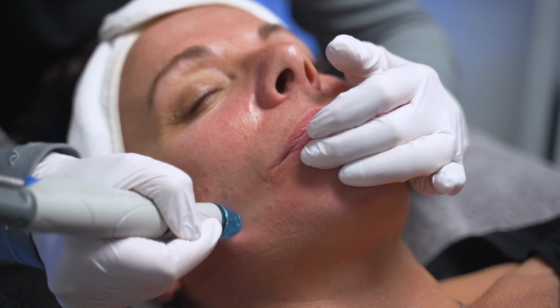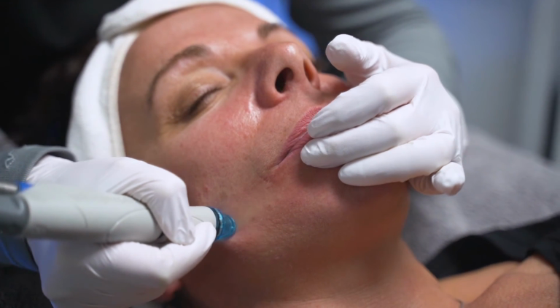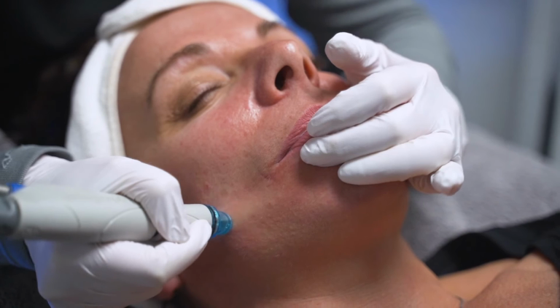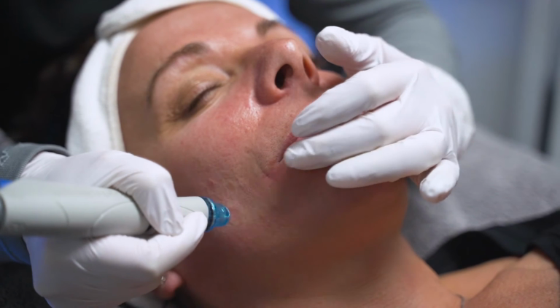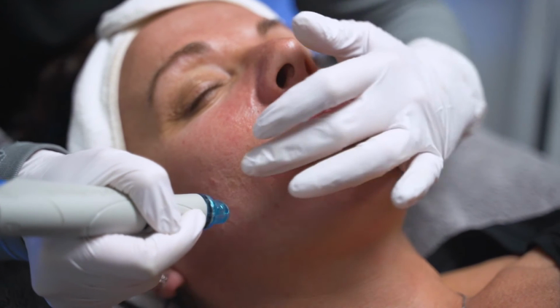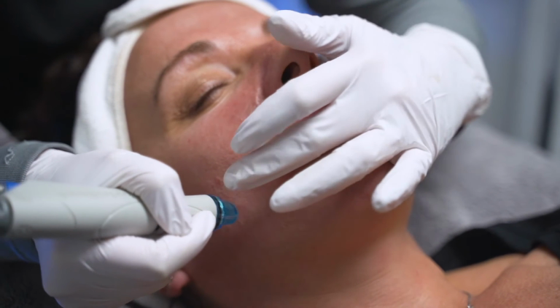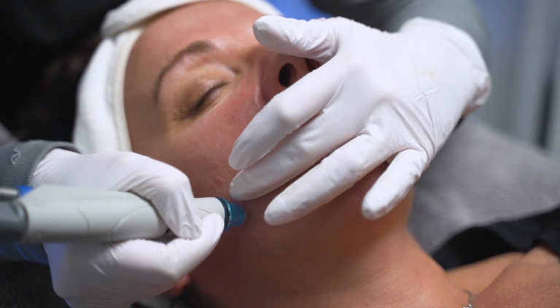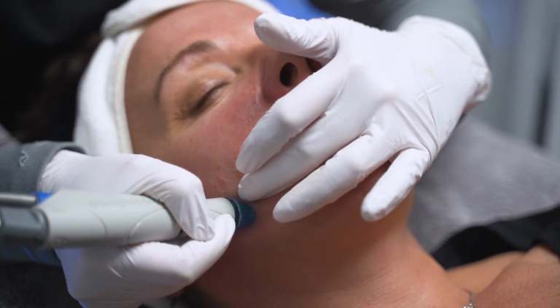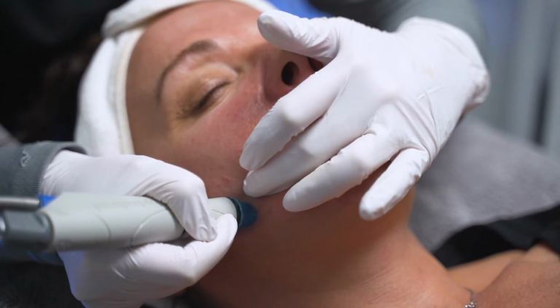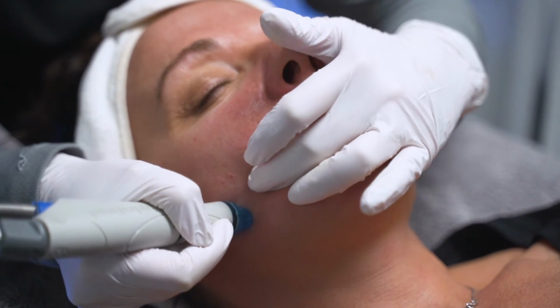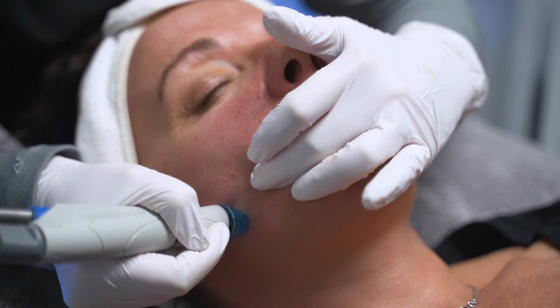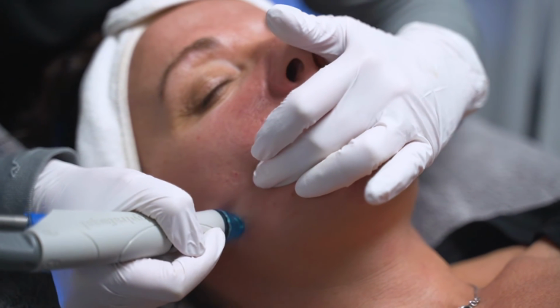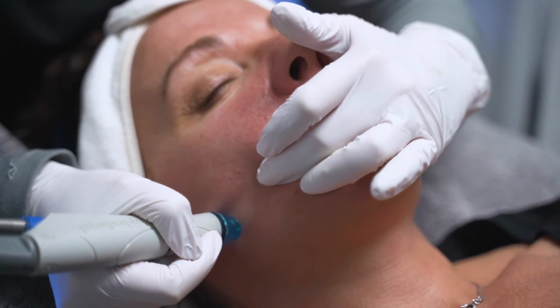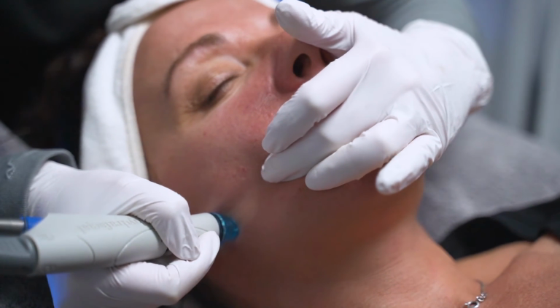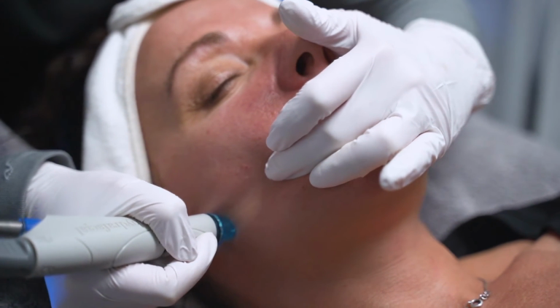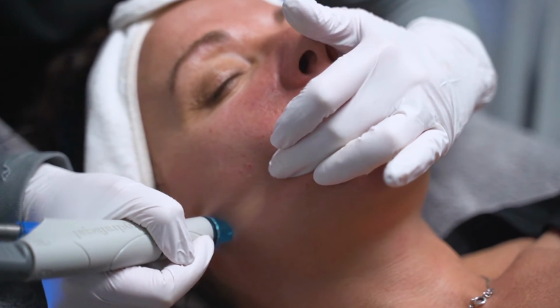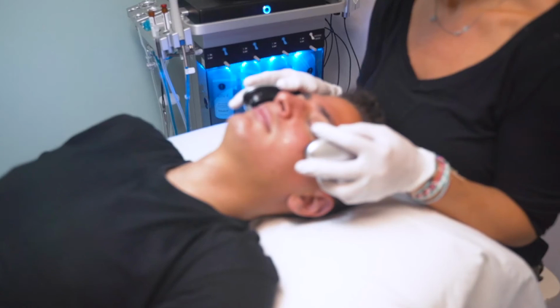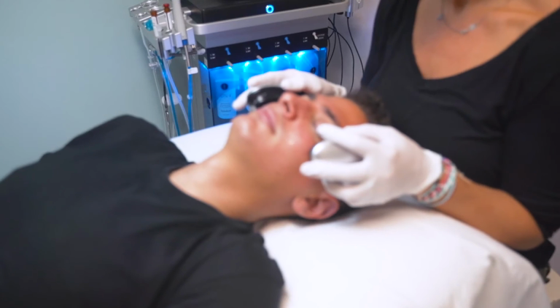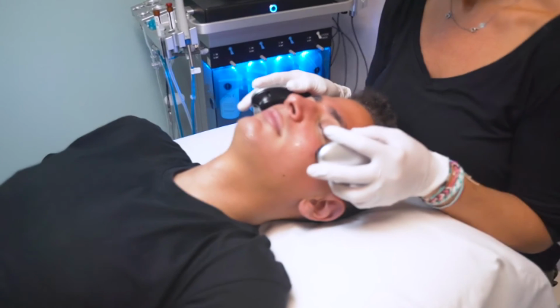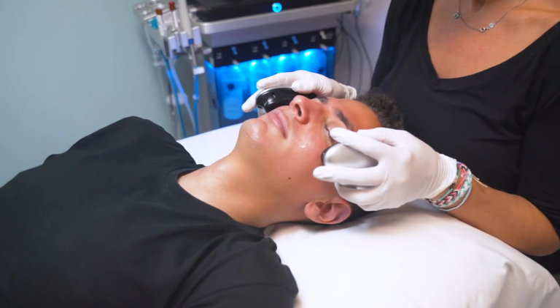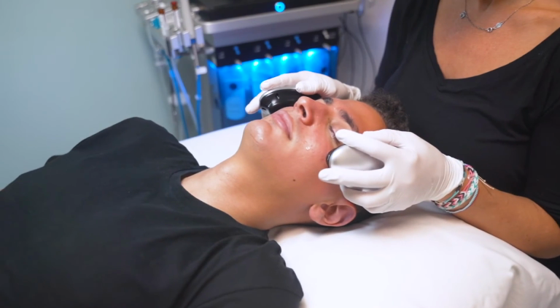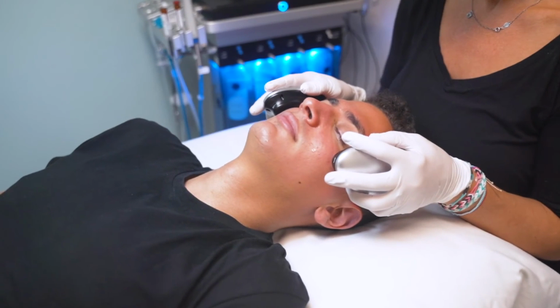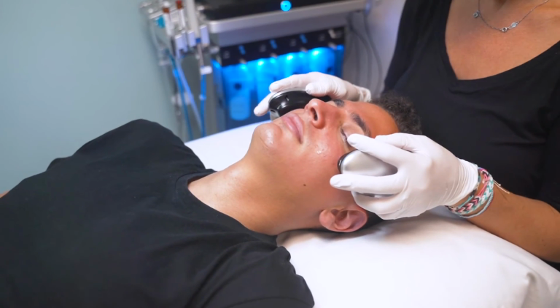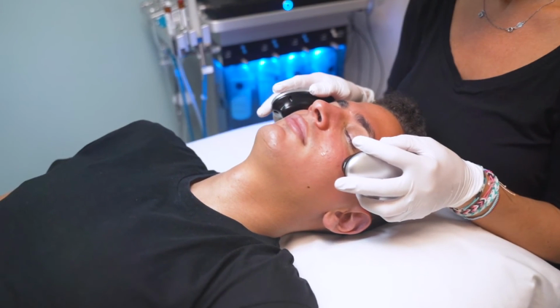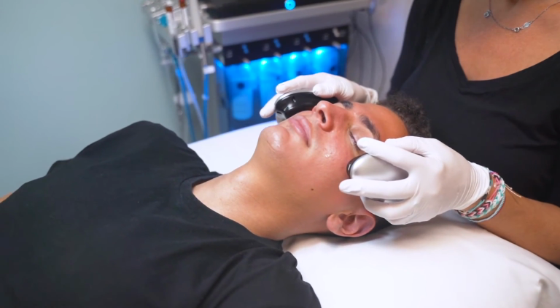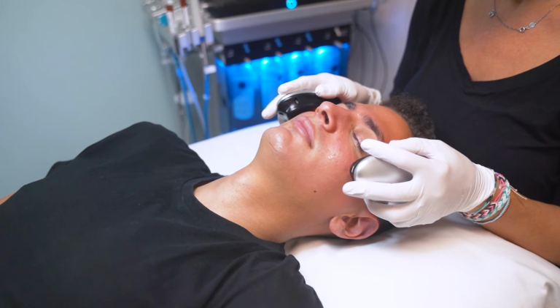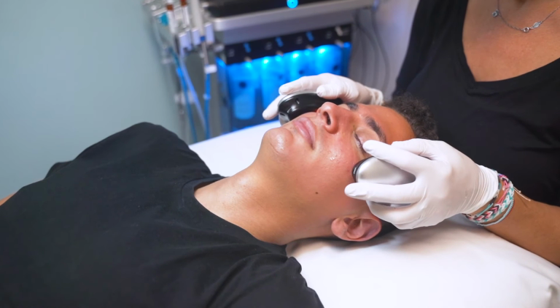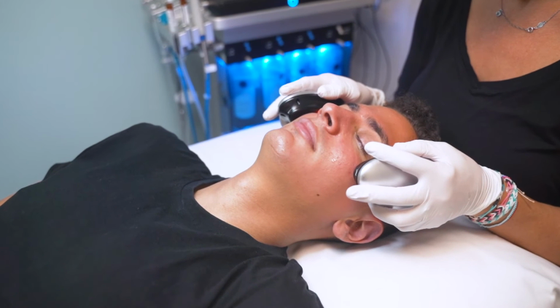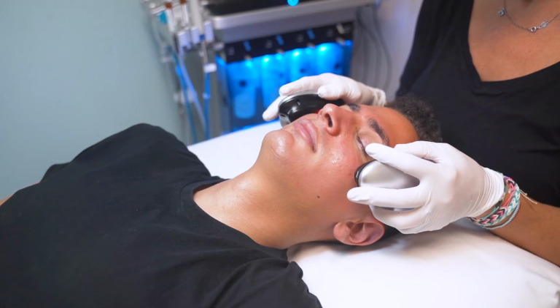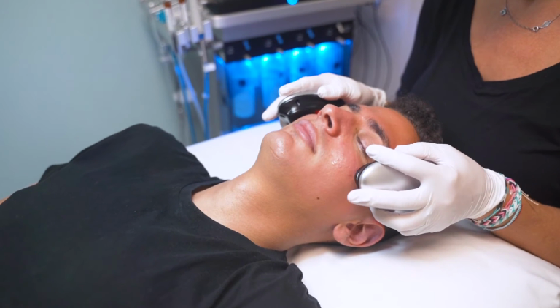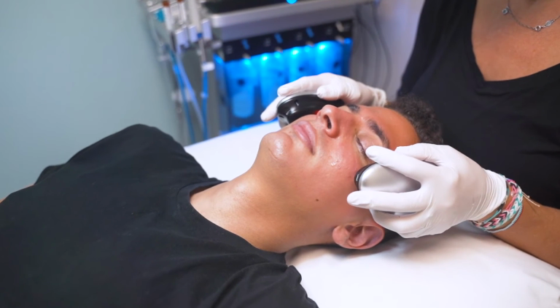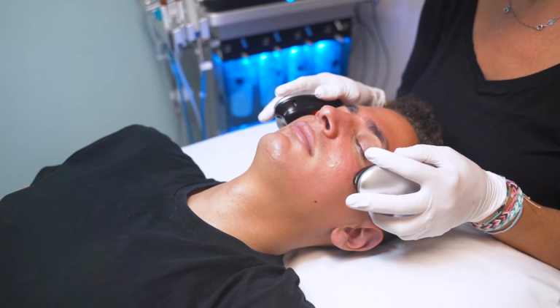The techs are learning about how to properly use and operate the machine and also getting hands-on time applying what they learned in doing the treatments on each other.